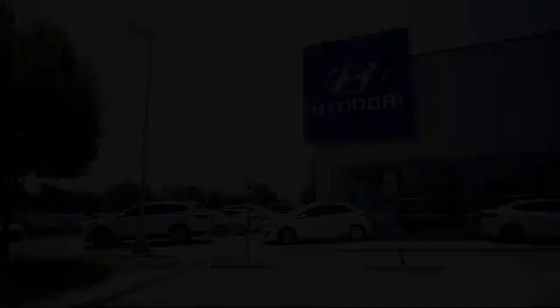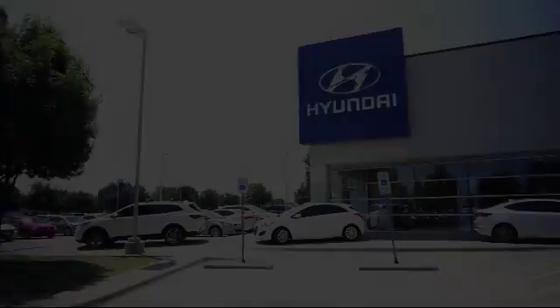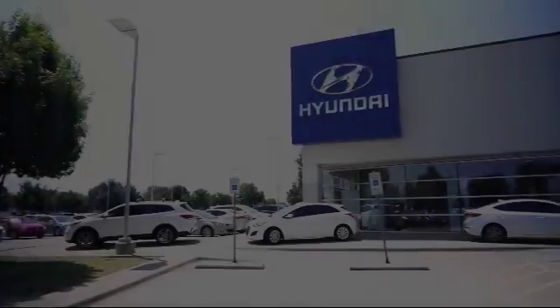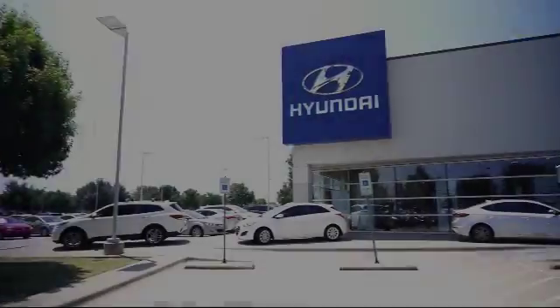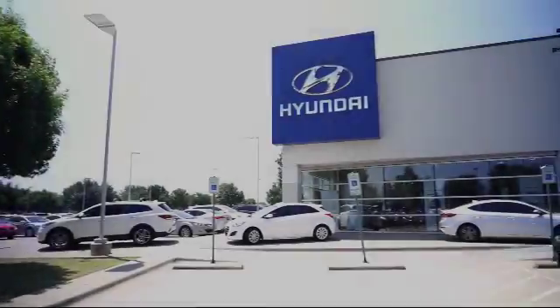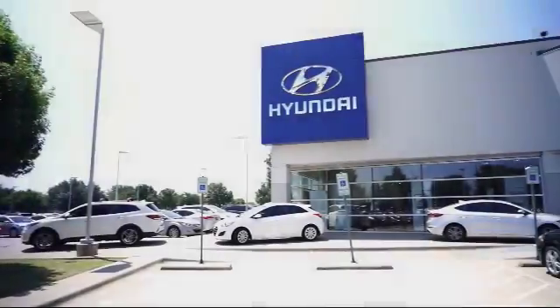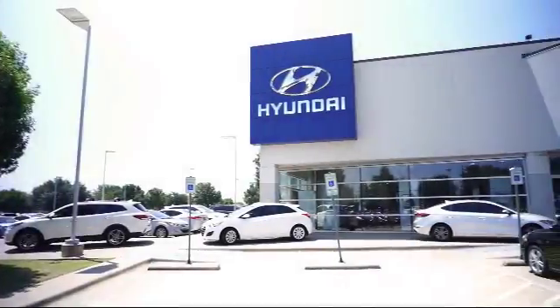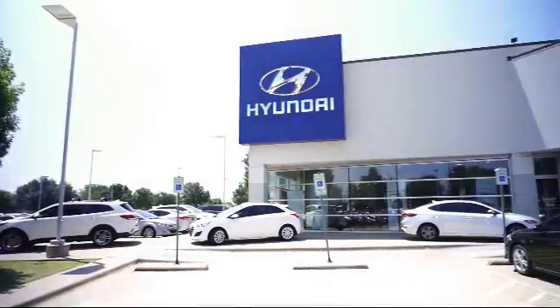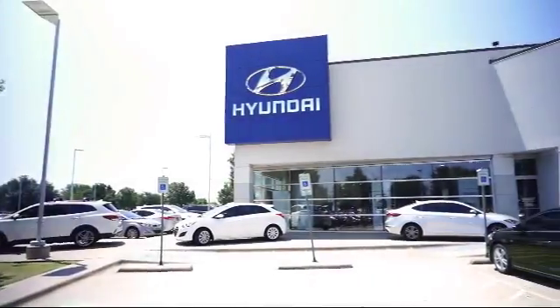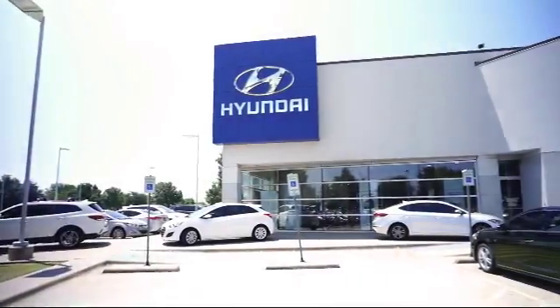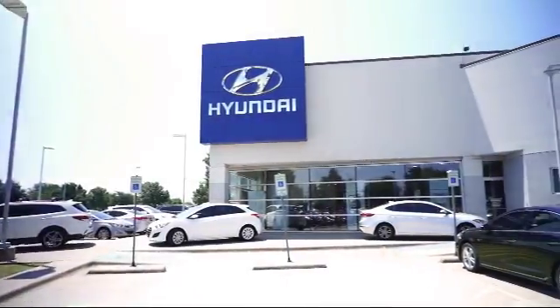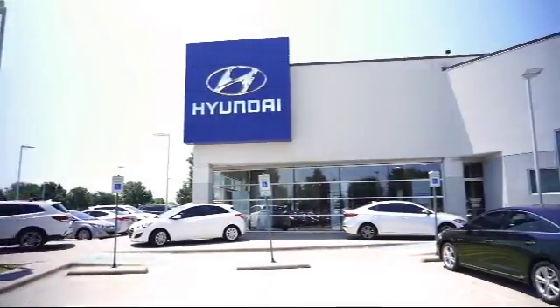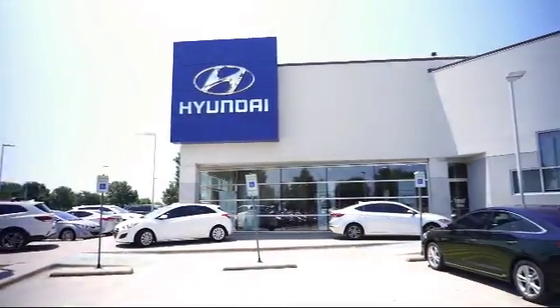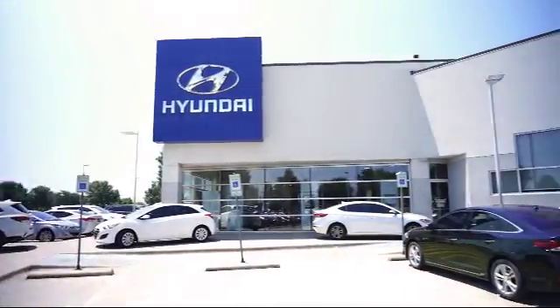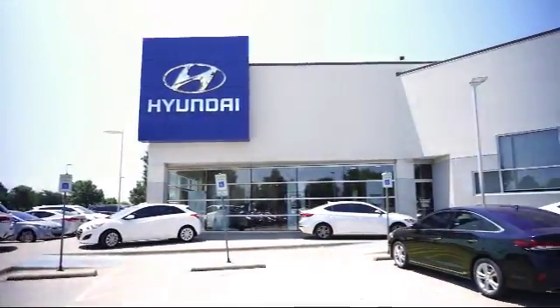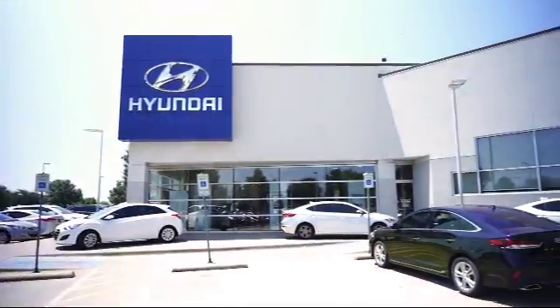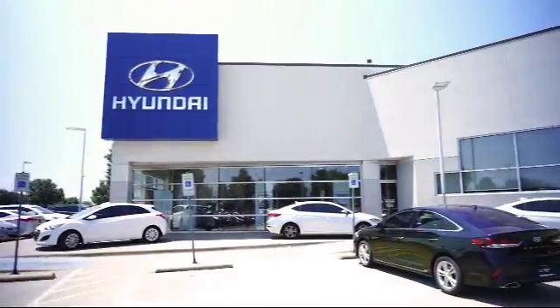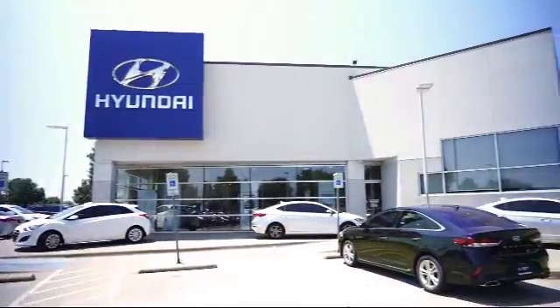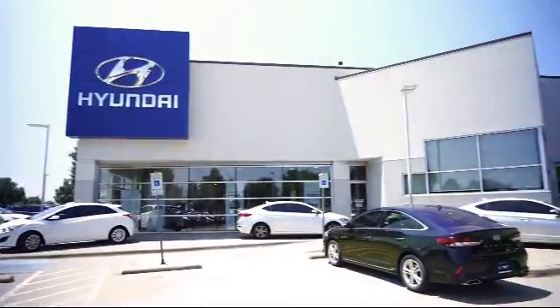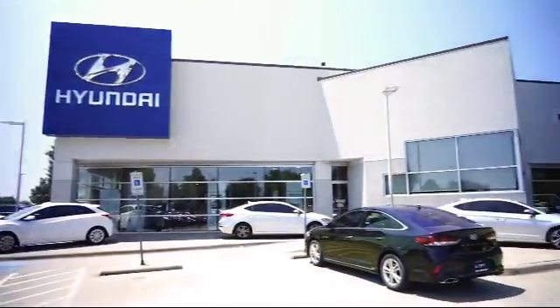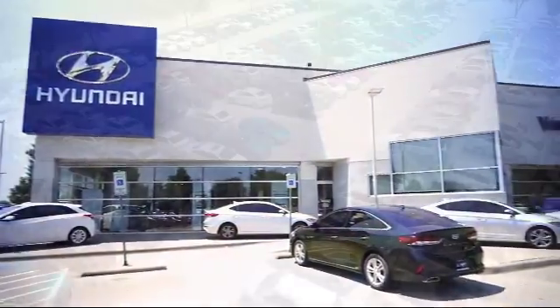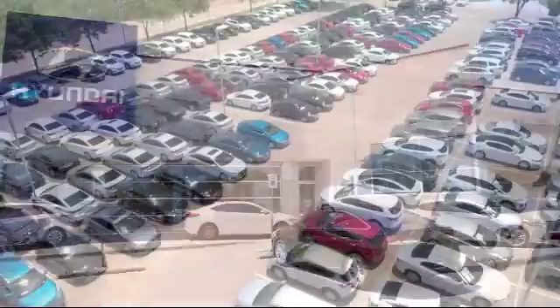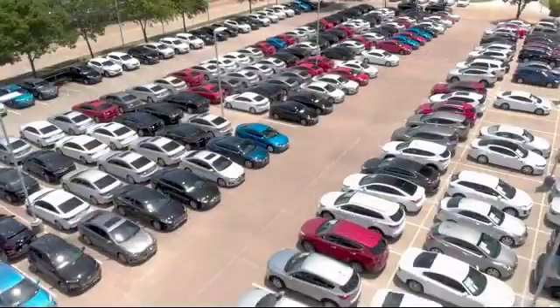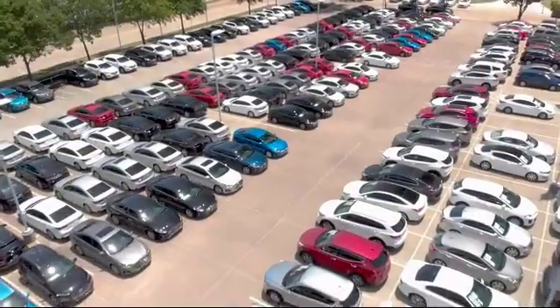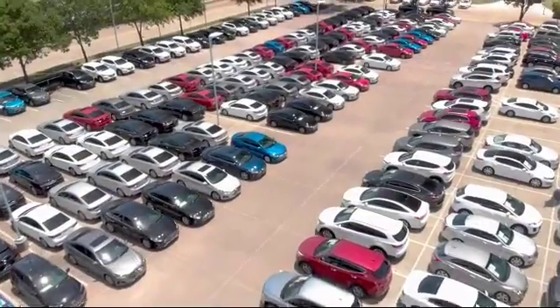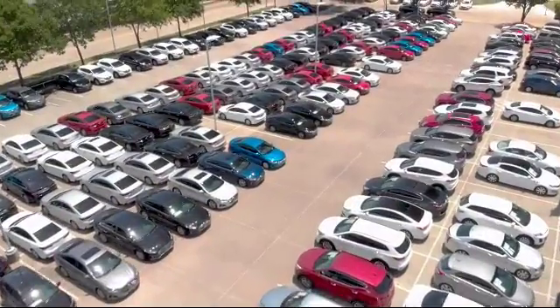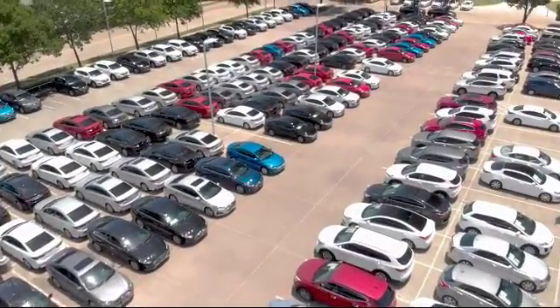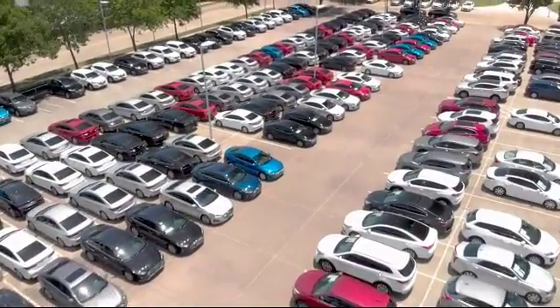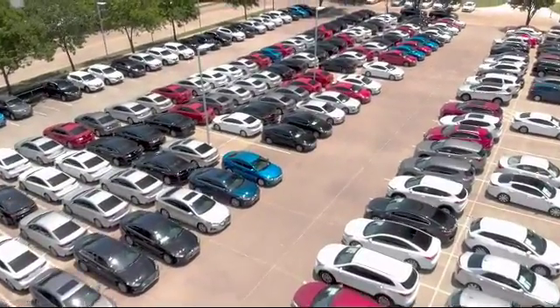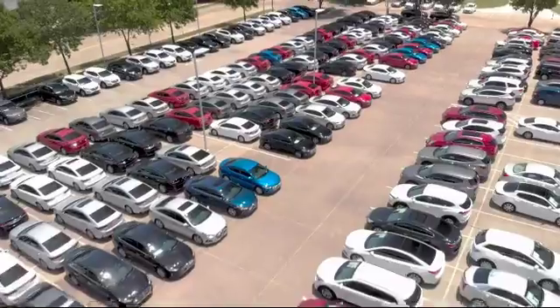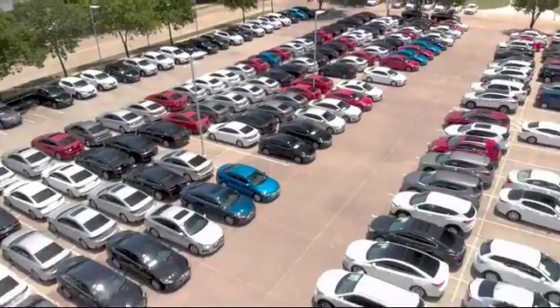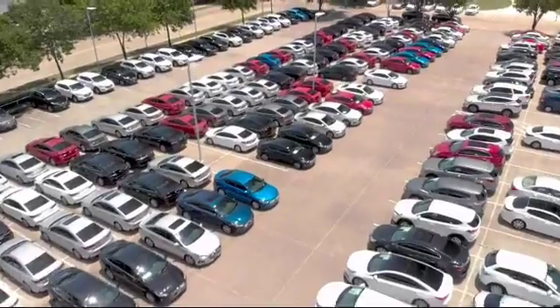Welcome to Vandergriff Hyundai, and here's a look at another one of our great vehicles from our inventory.